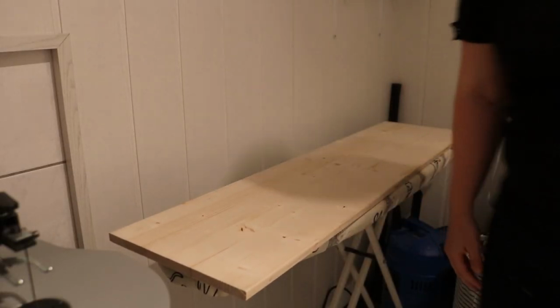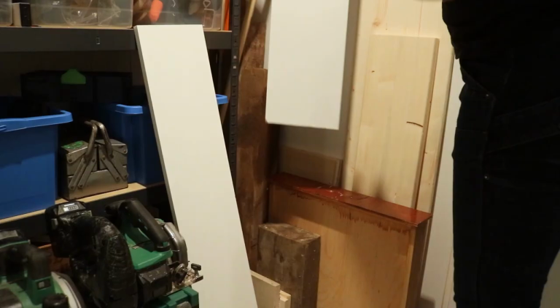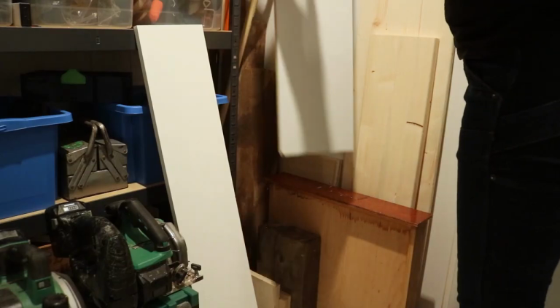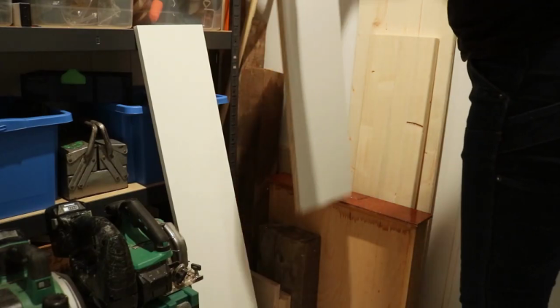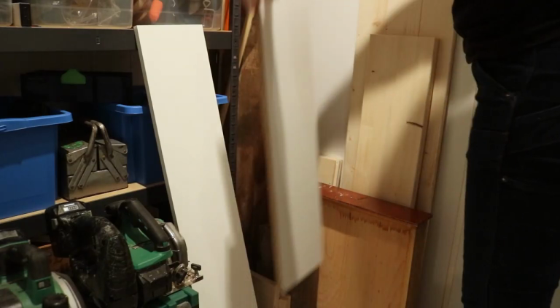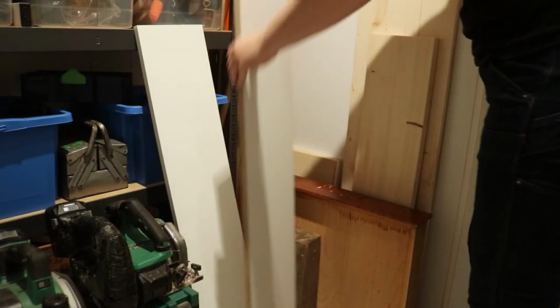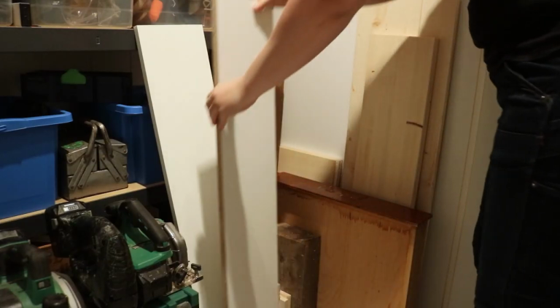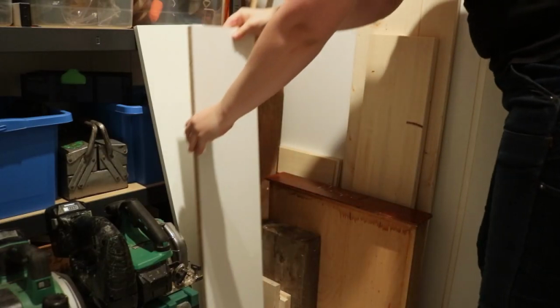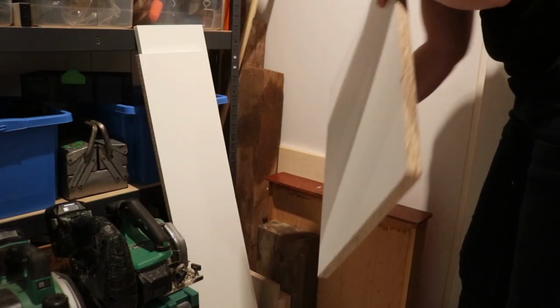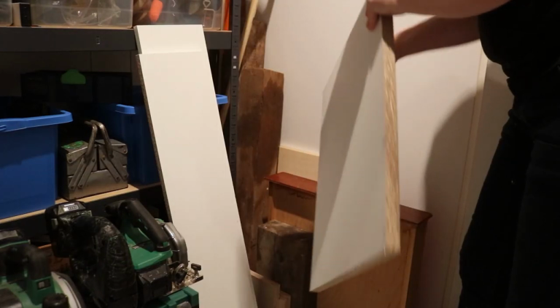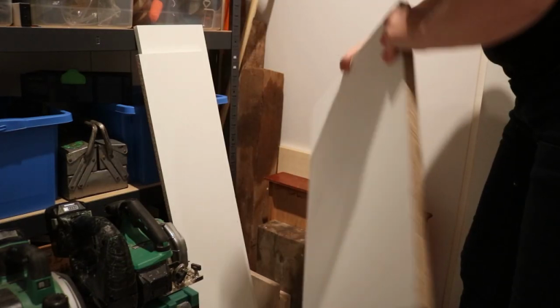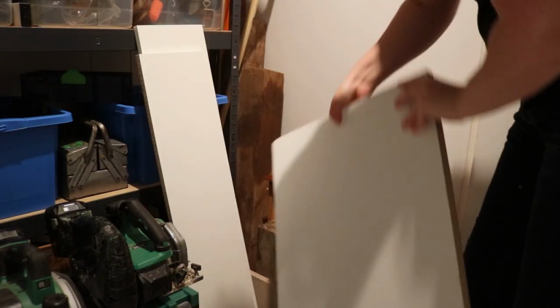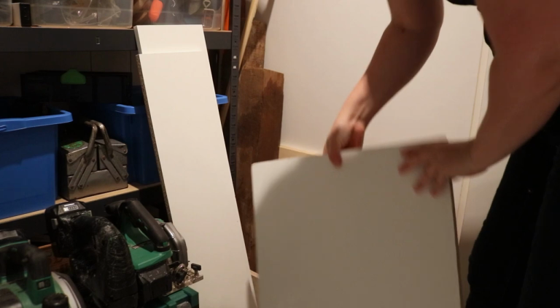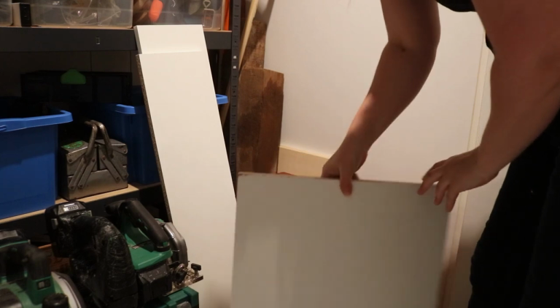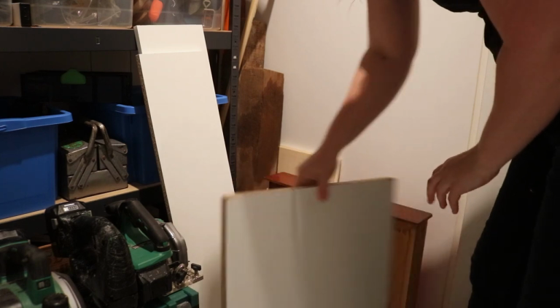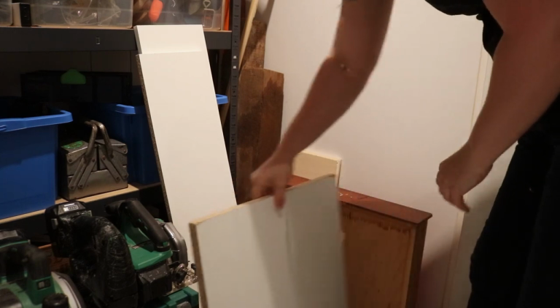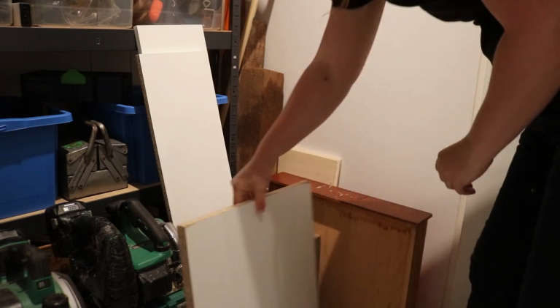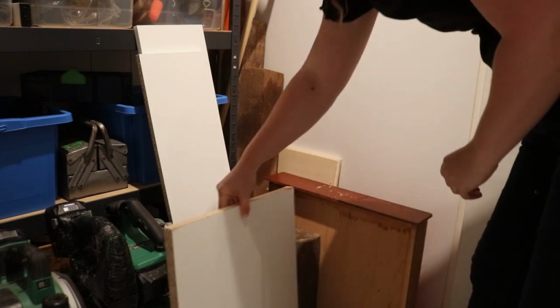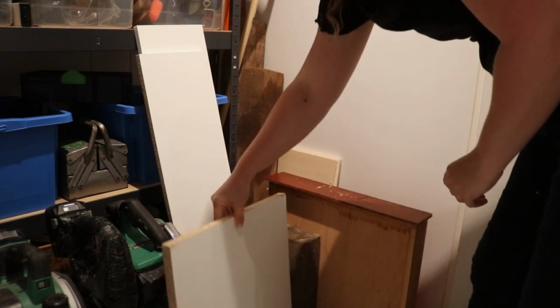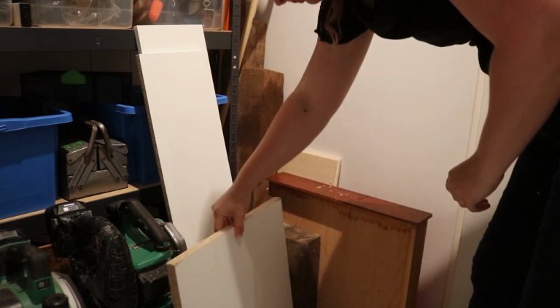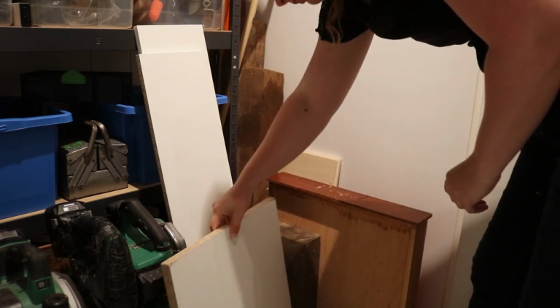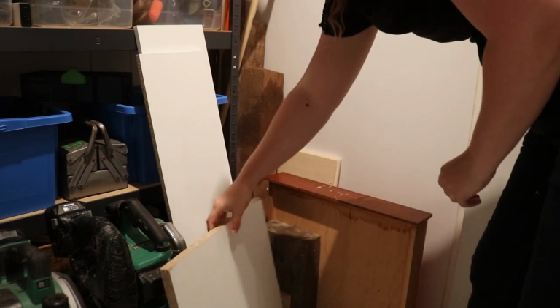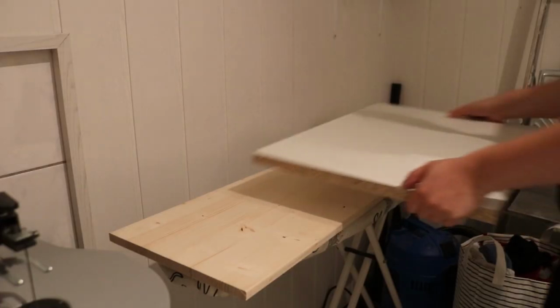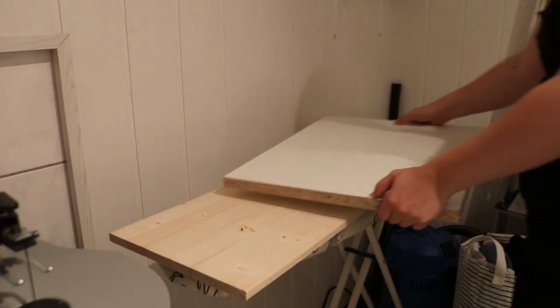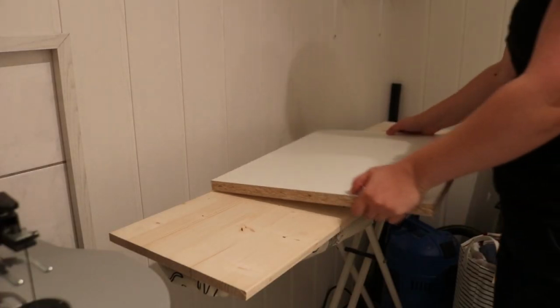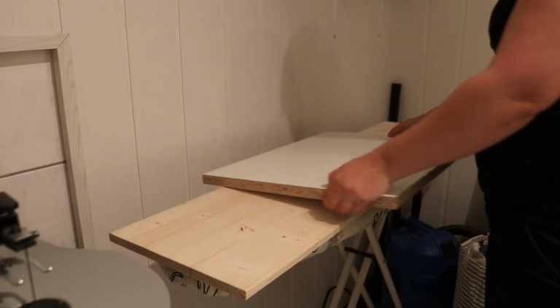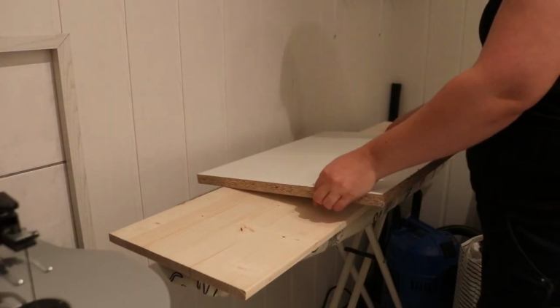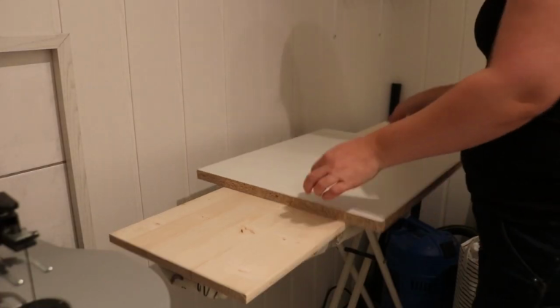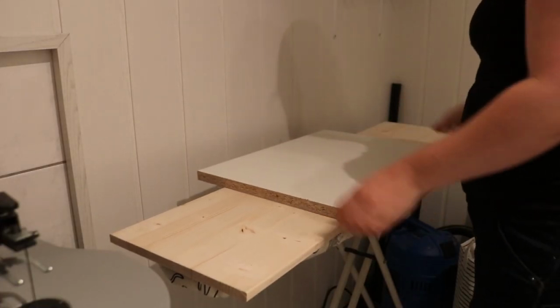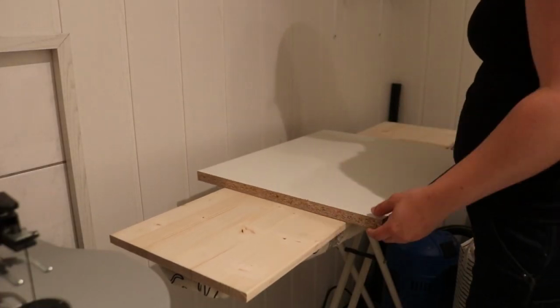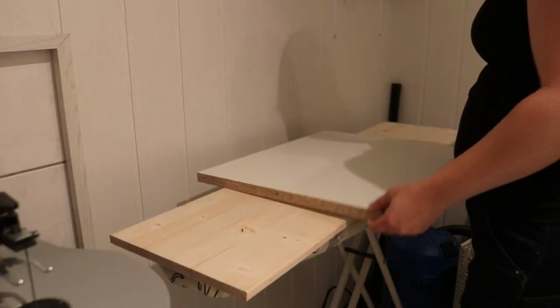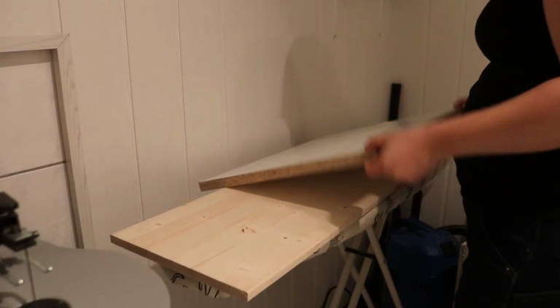I used melamine boards to make a mold. They're cheap, easy to work with, and the concrete doesn't stick to them.